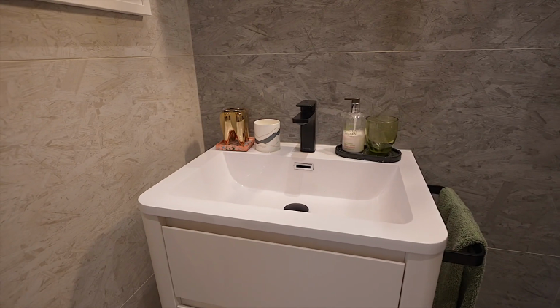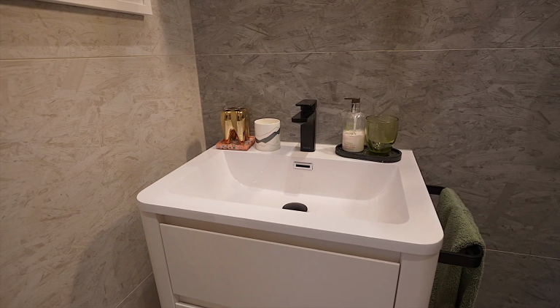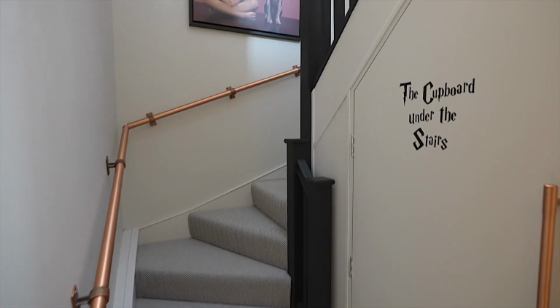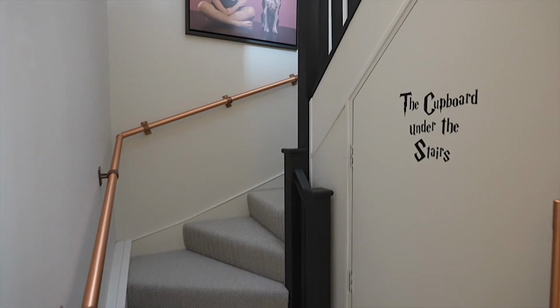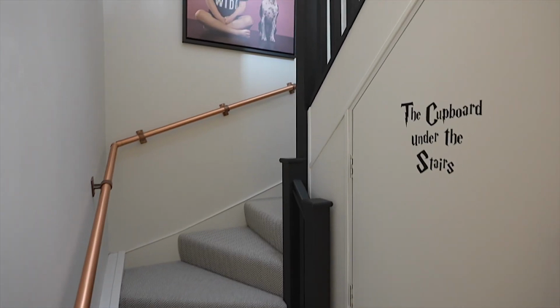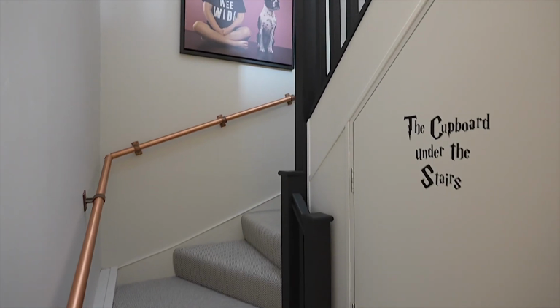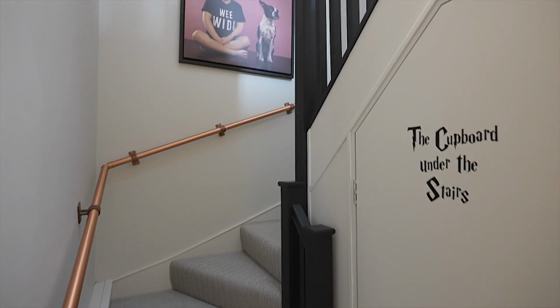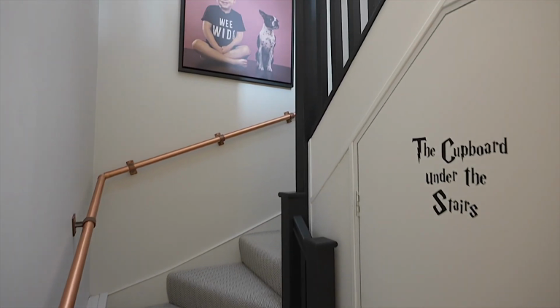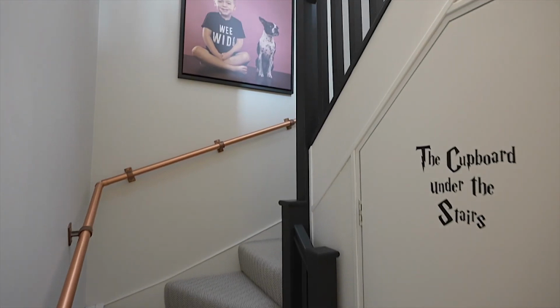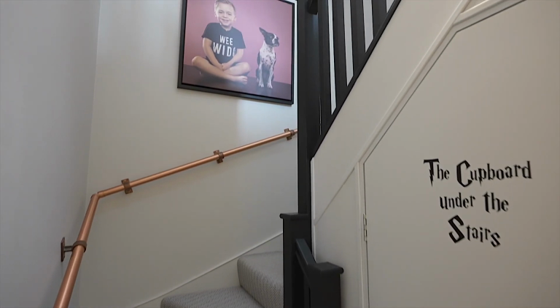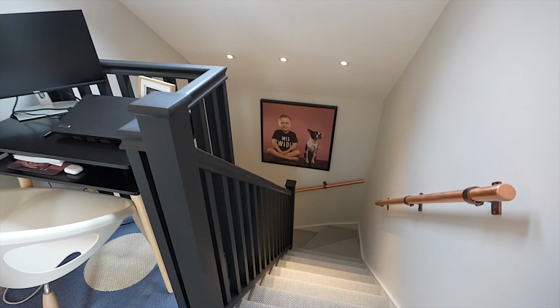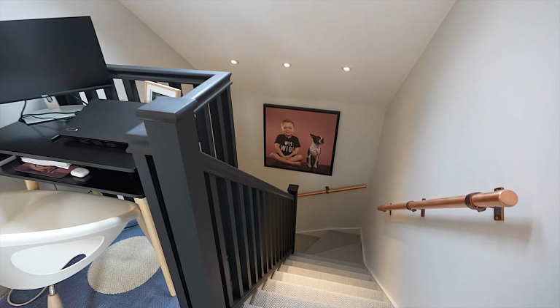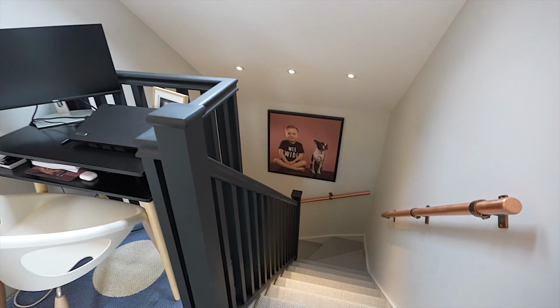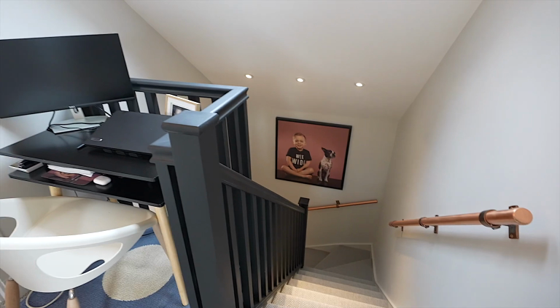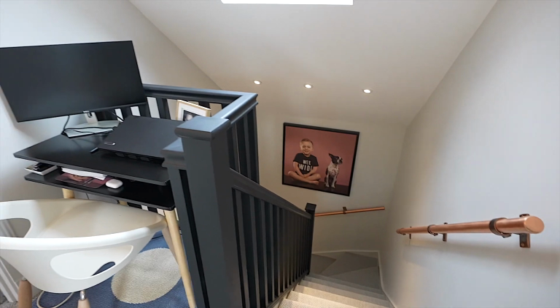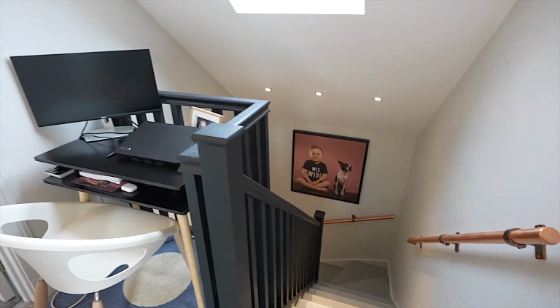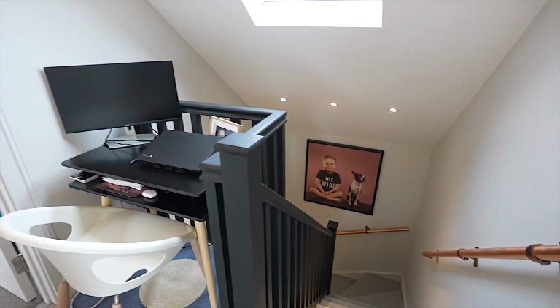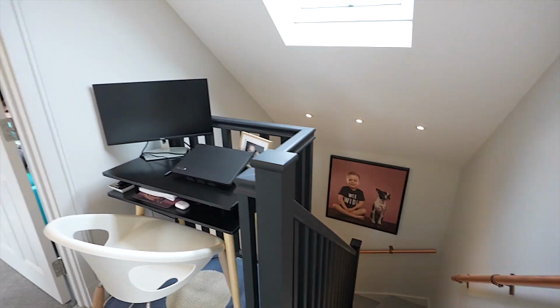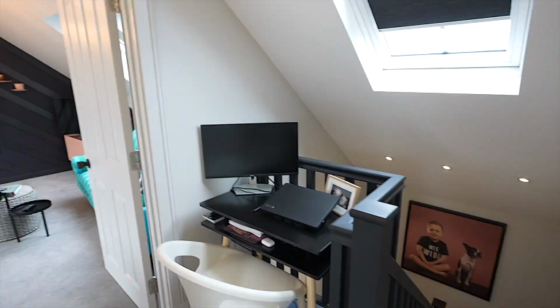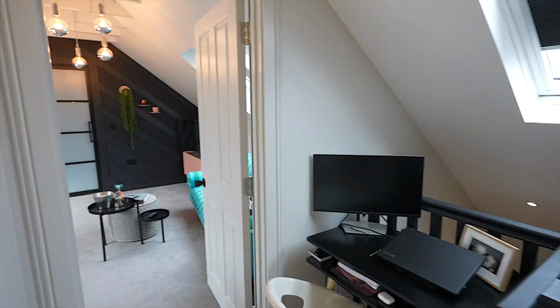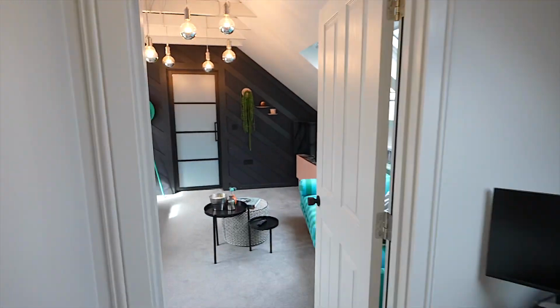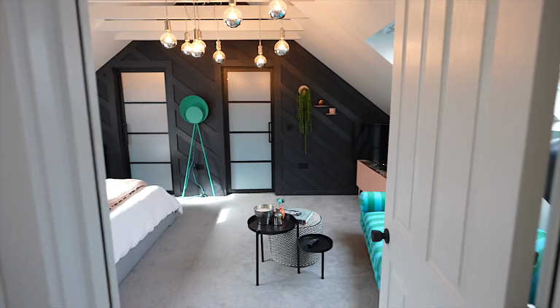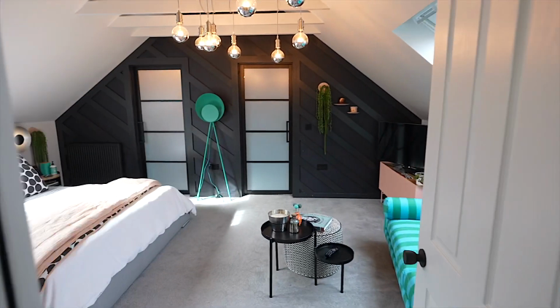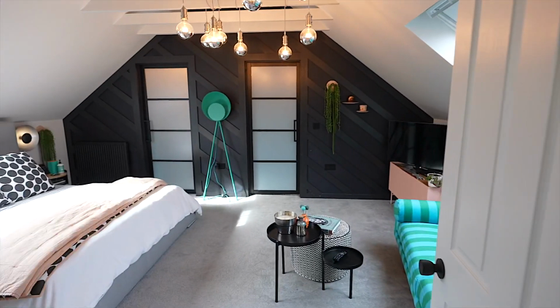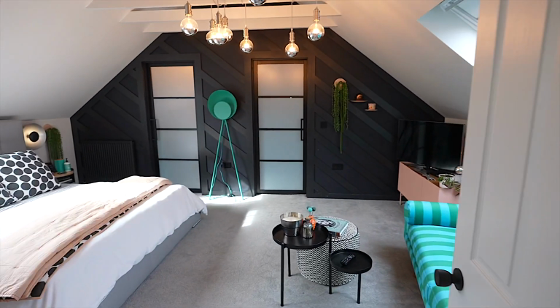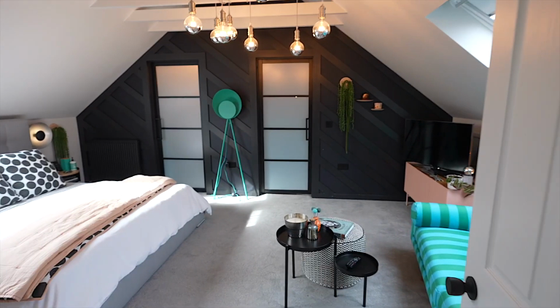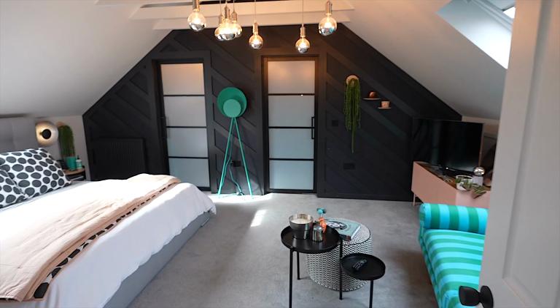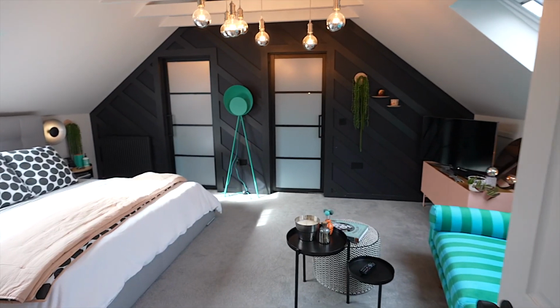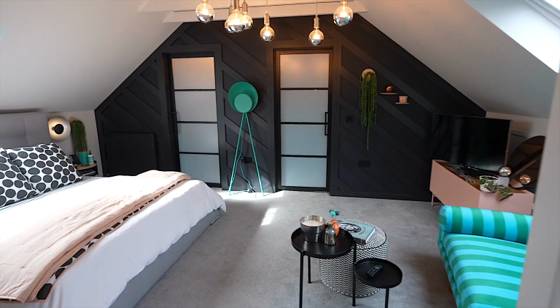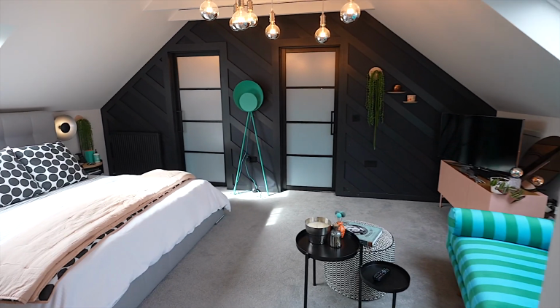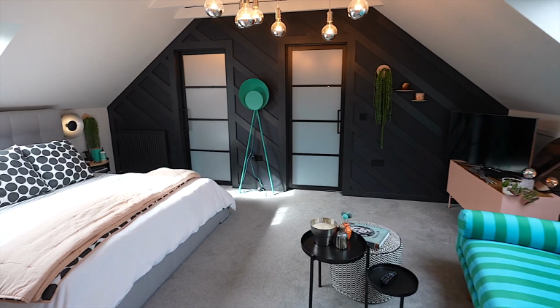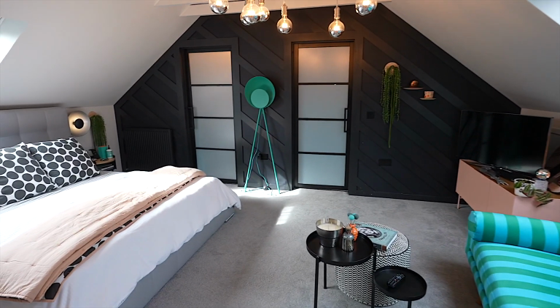On the top floor there are two bedroom suites, with the master benefiting from a dressing room and a fabulous ensuite.